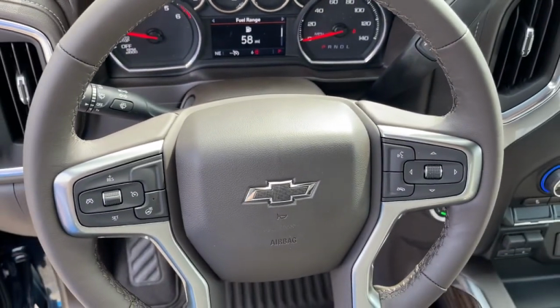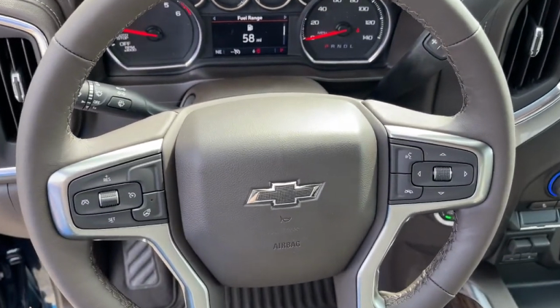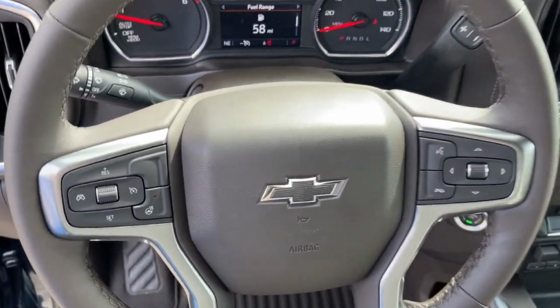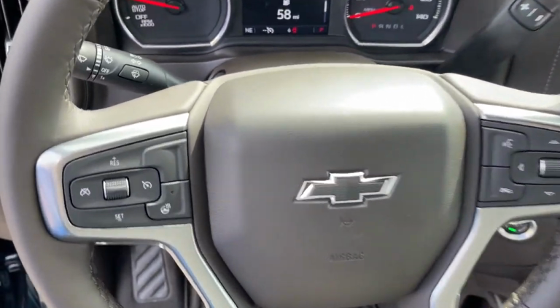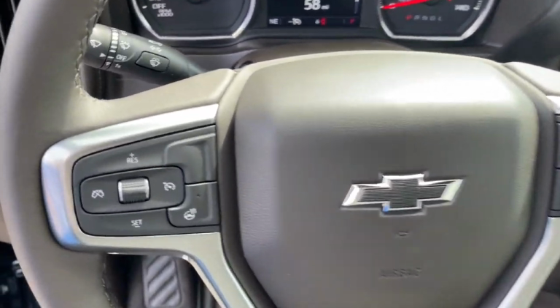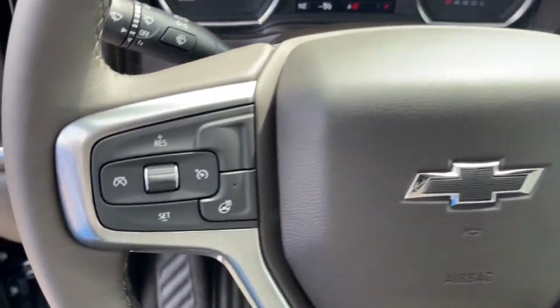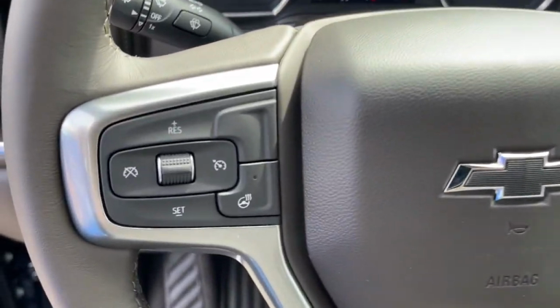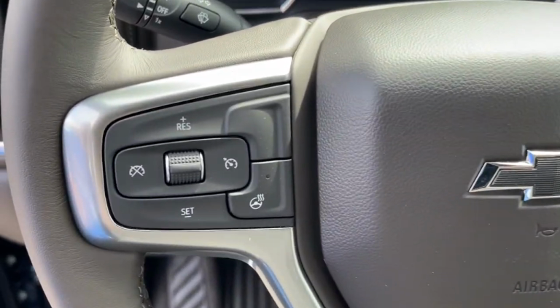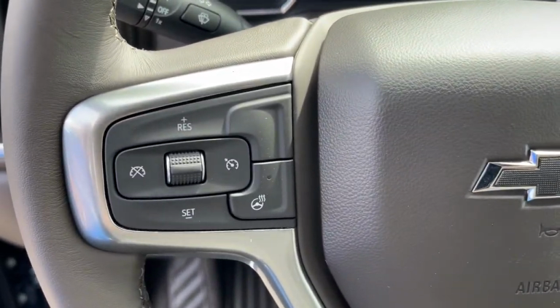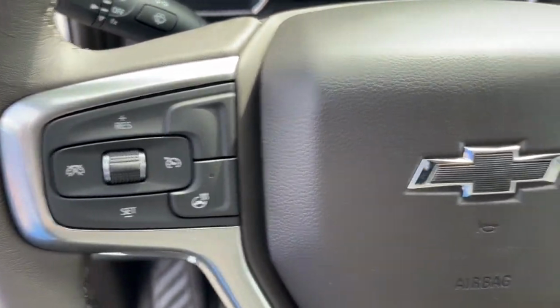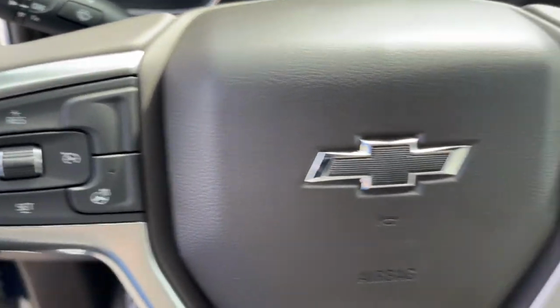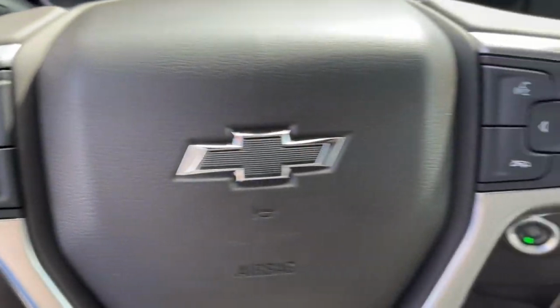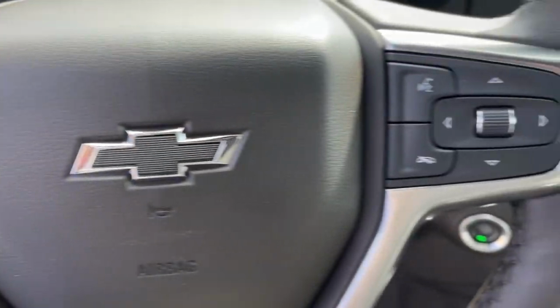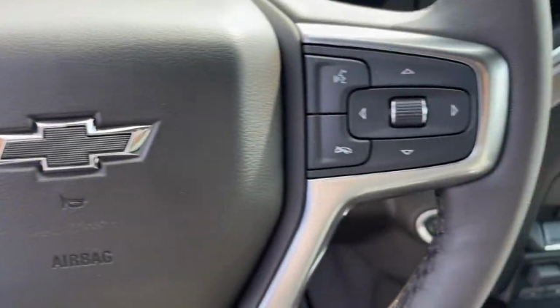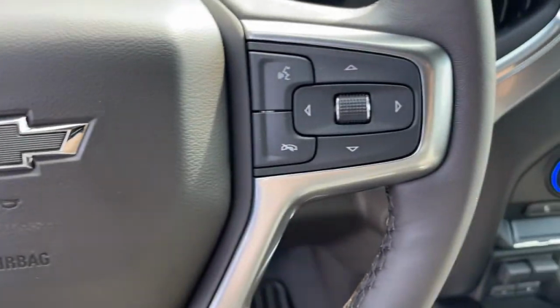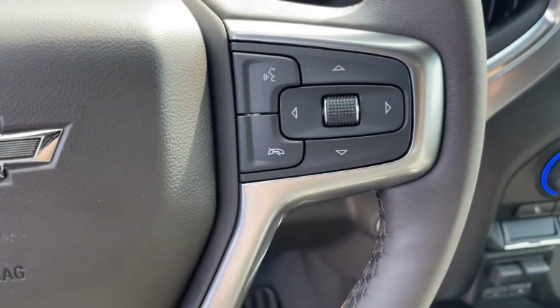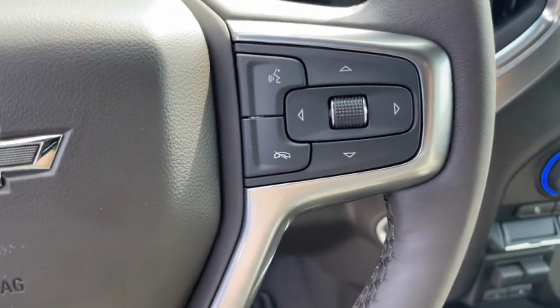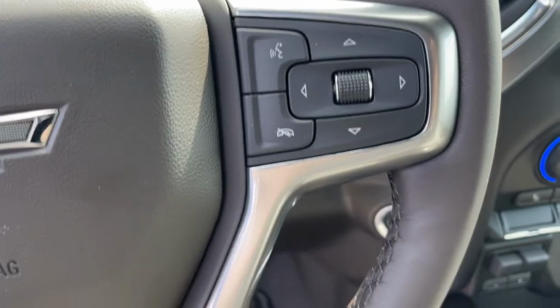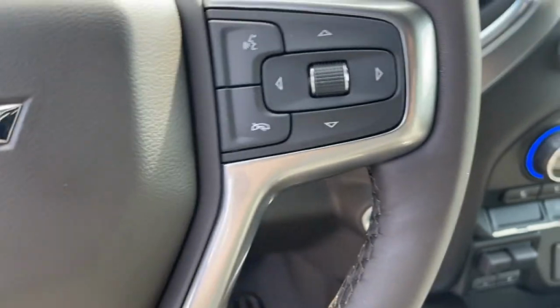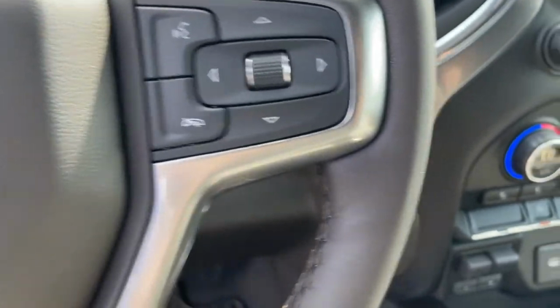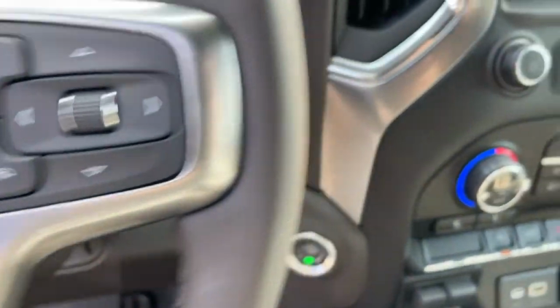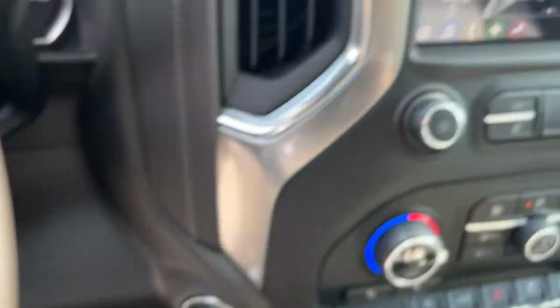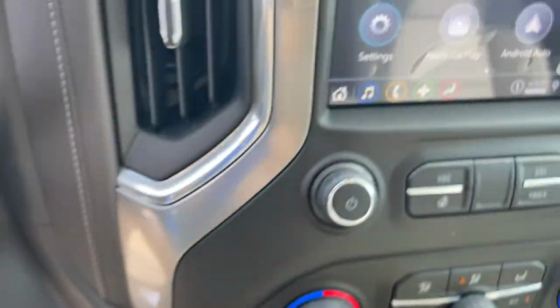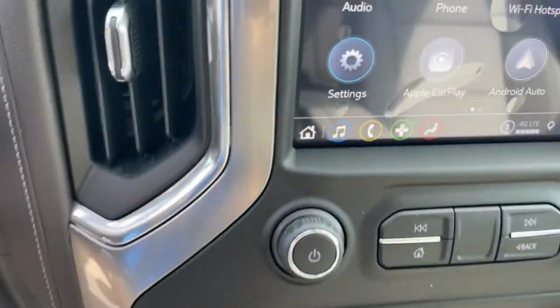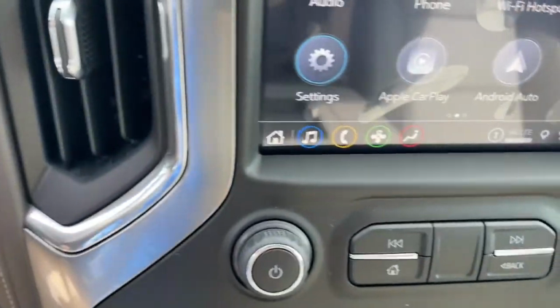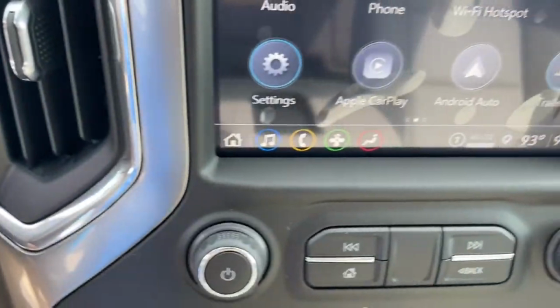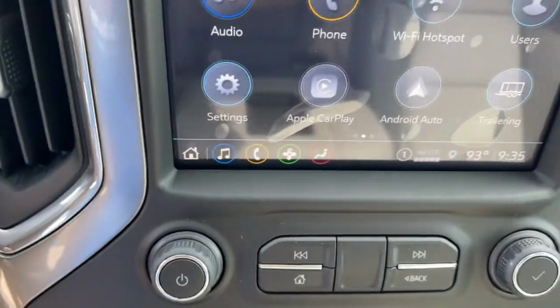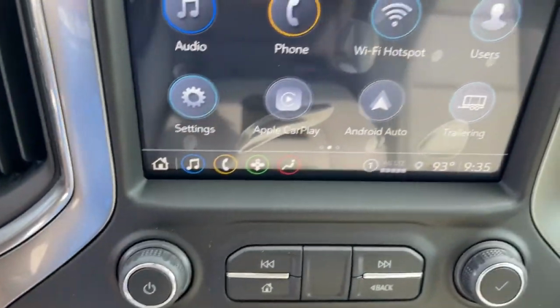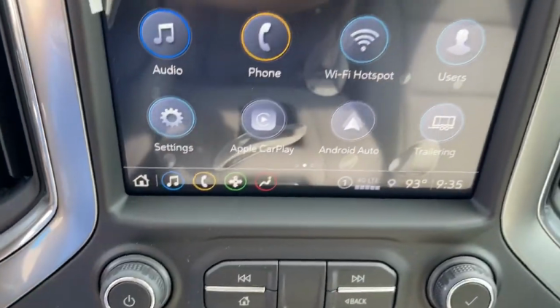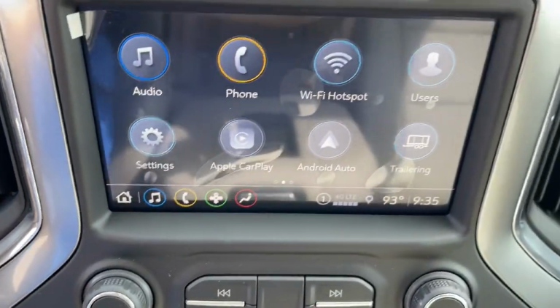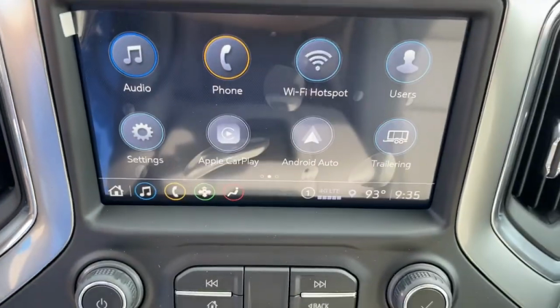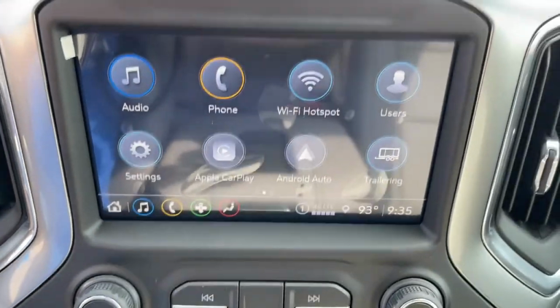Work smart in the comfortable, connected Silverado 1500. Drive it today.